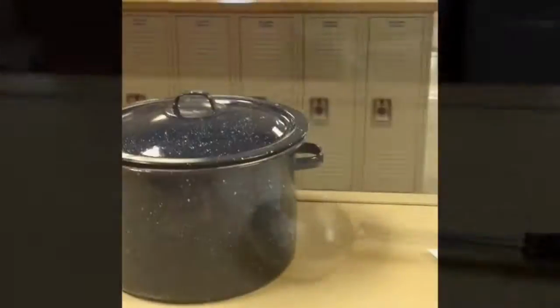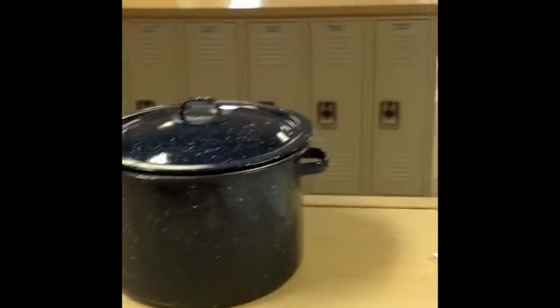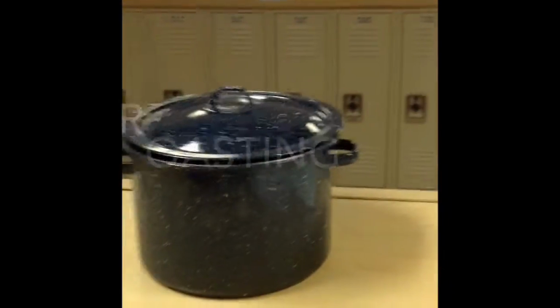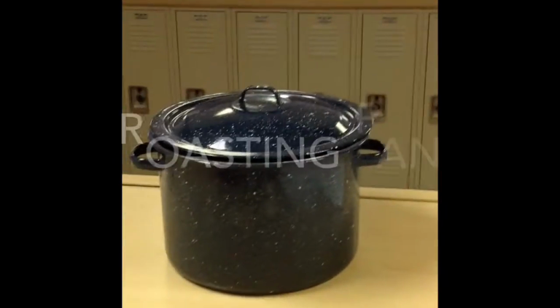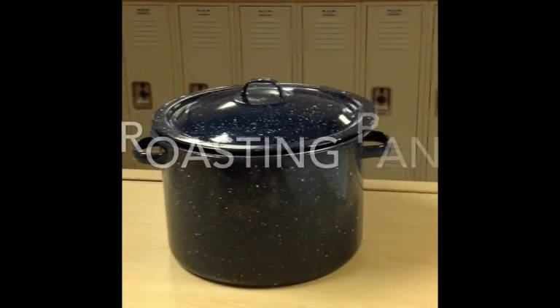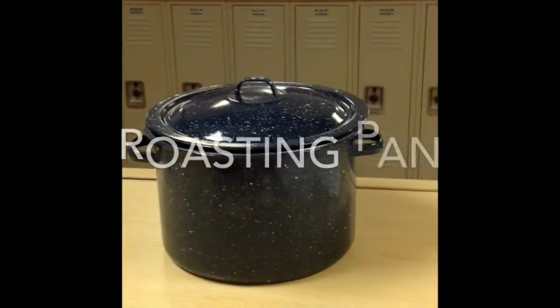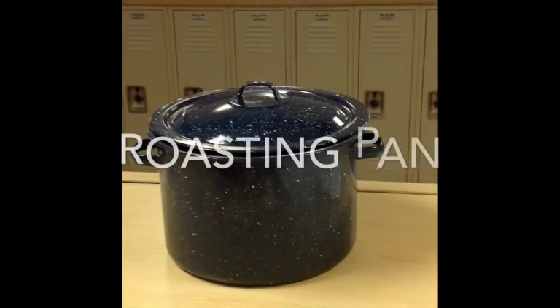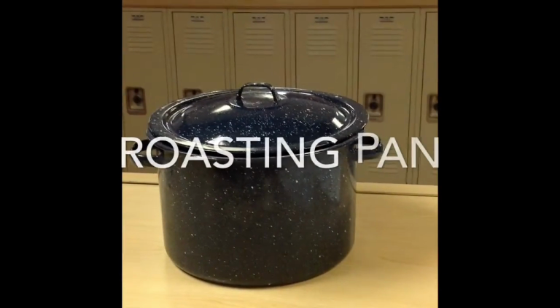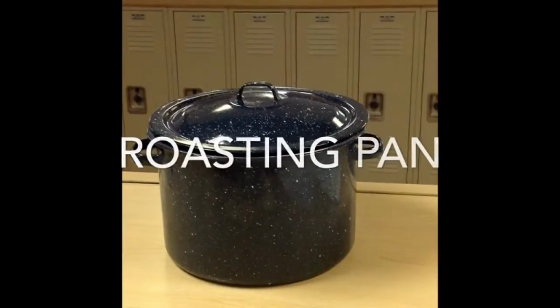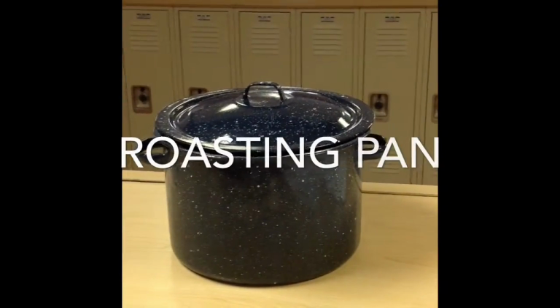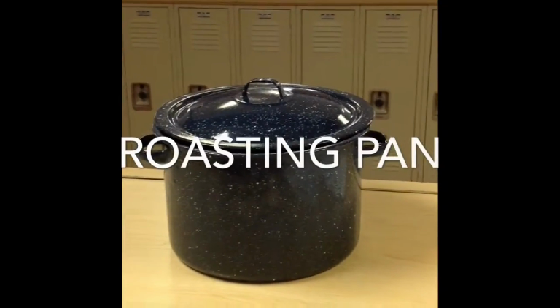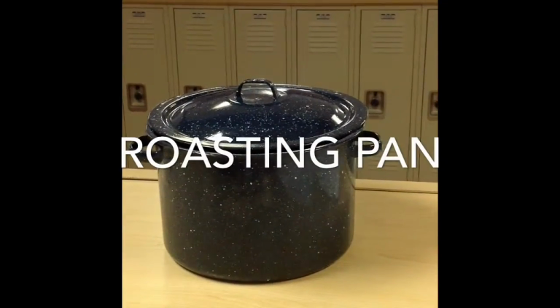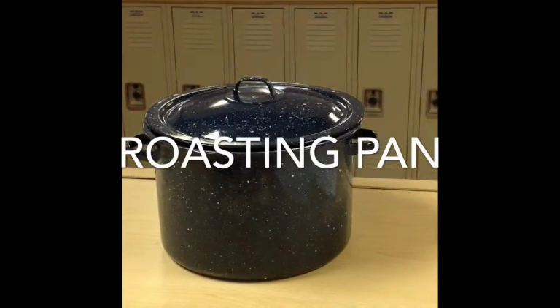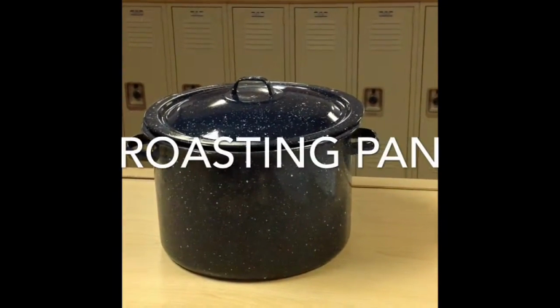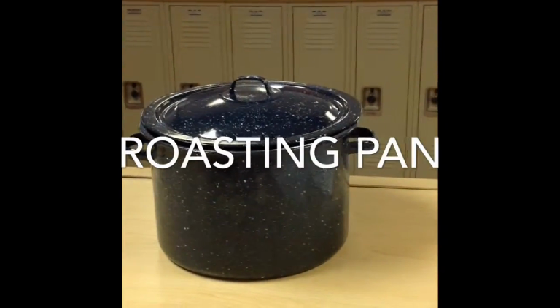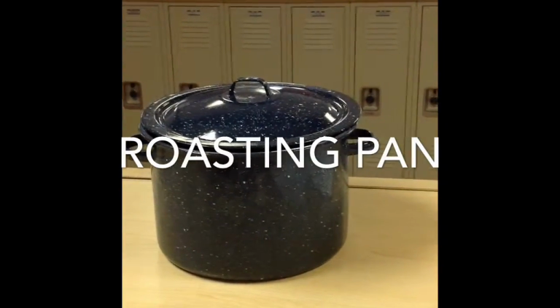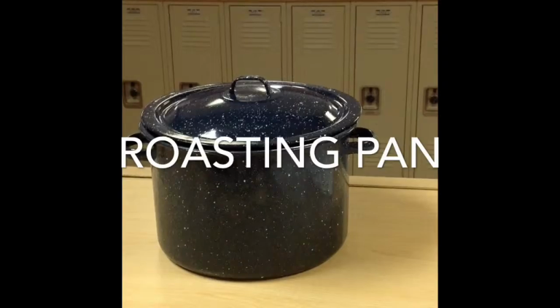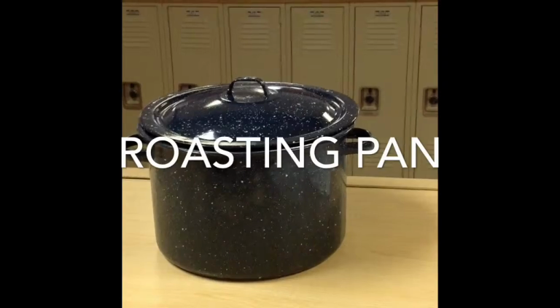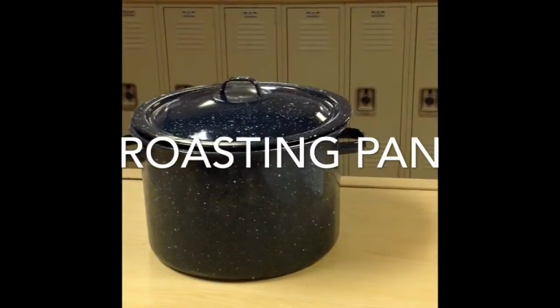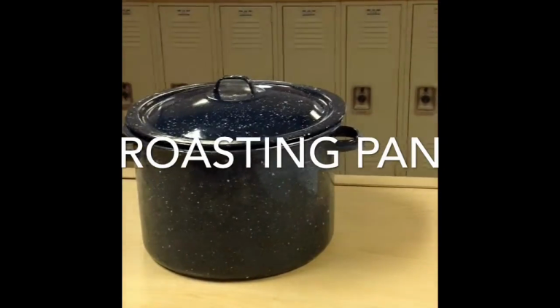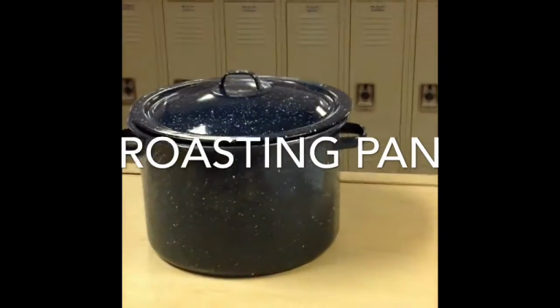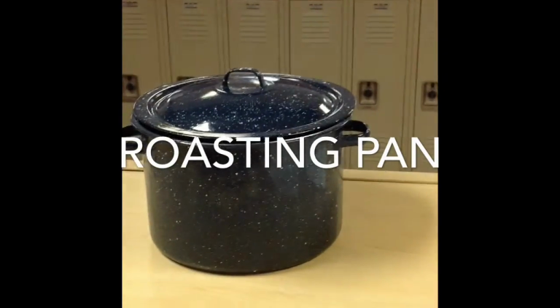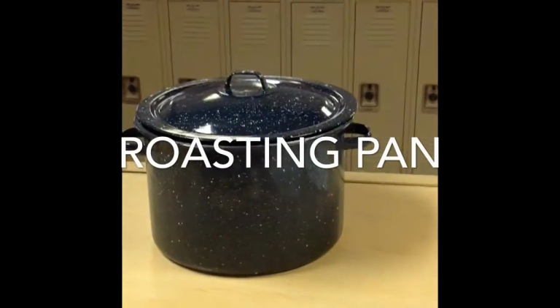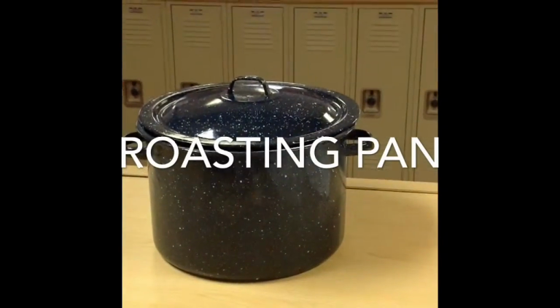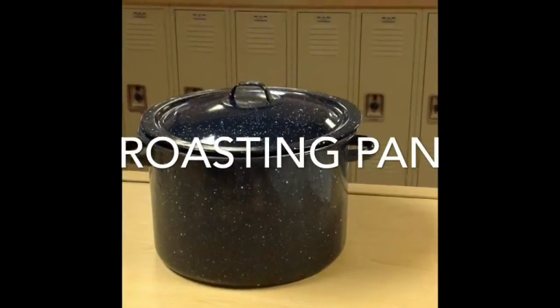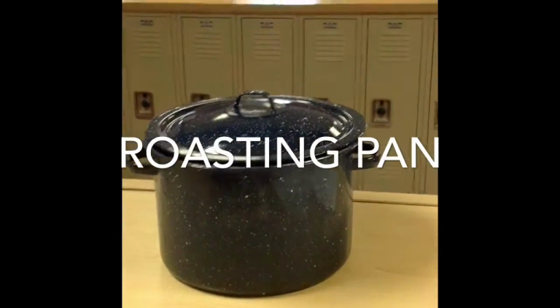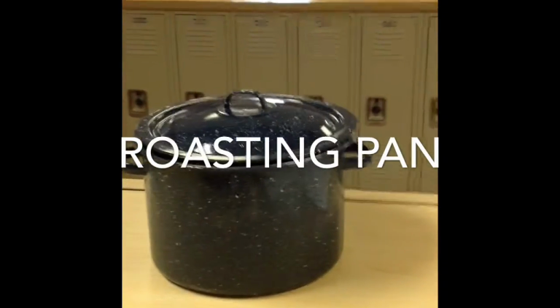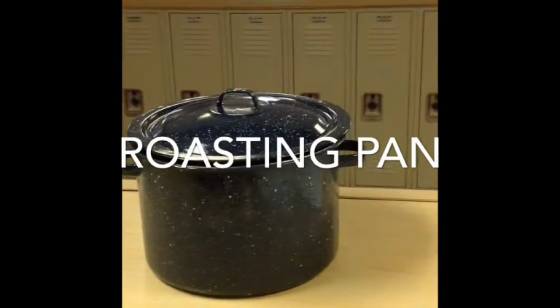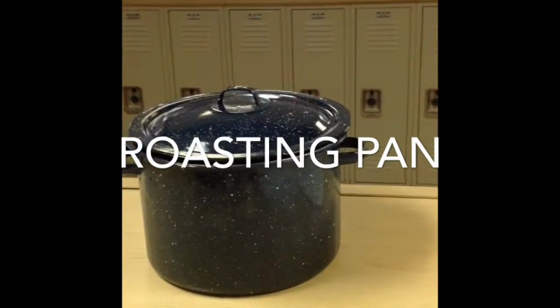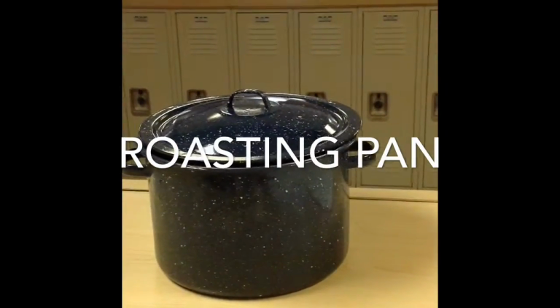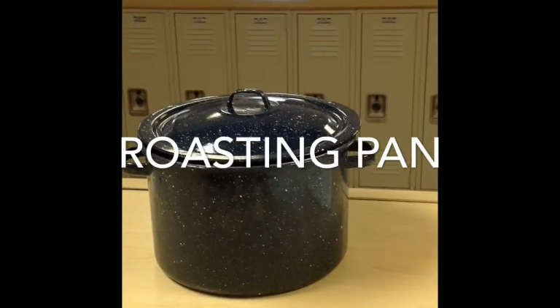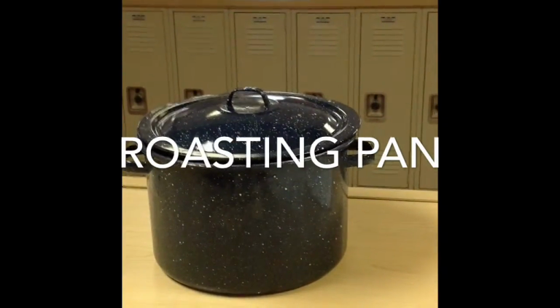This is a roasting pan. It's large and heavy, and is used for roasting meat and whole poultry.